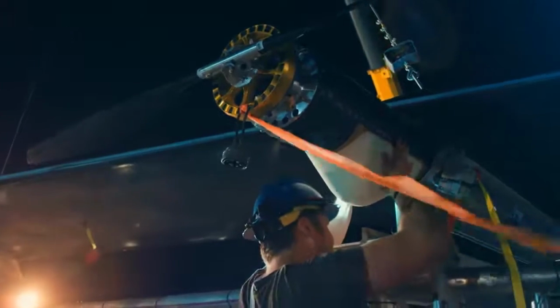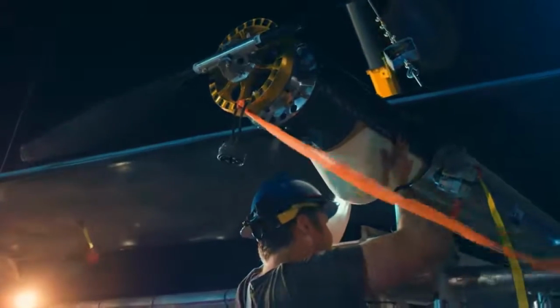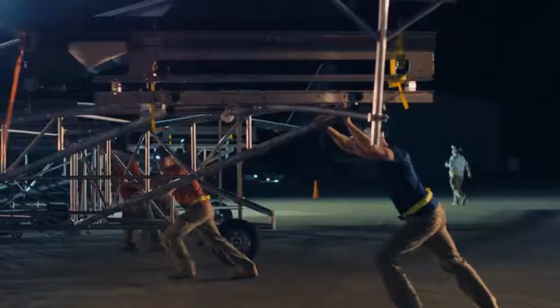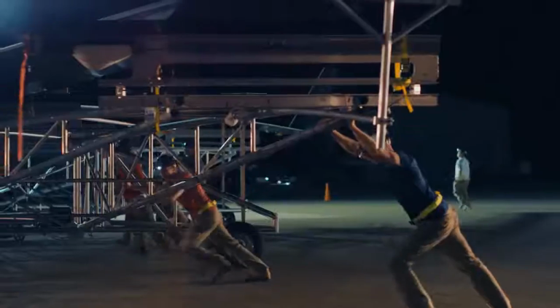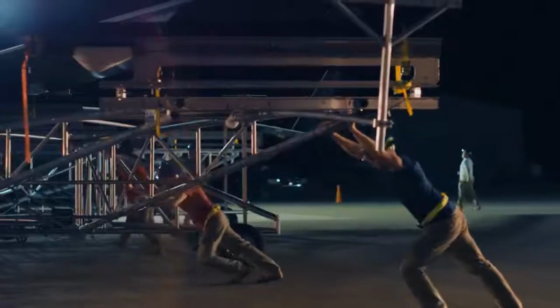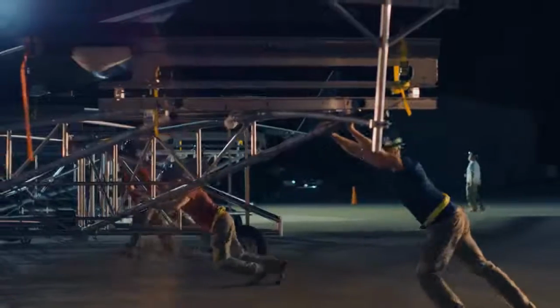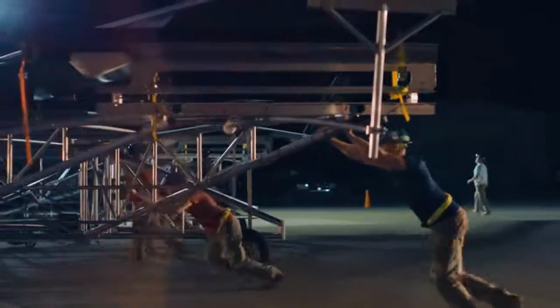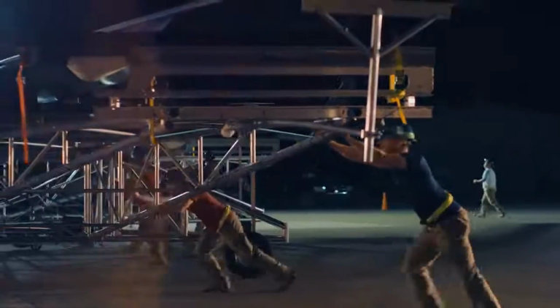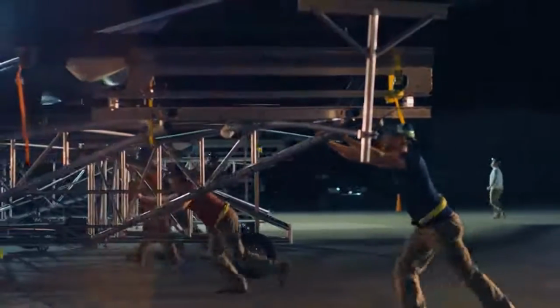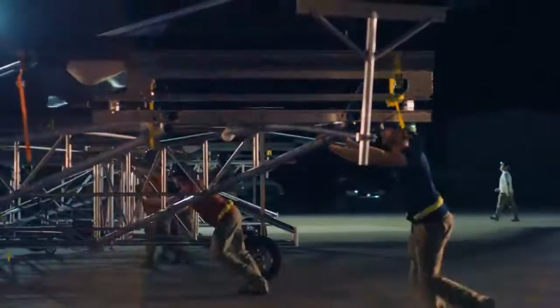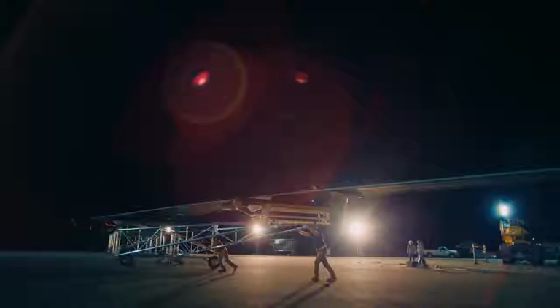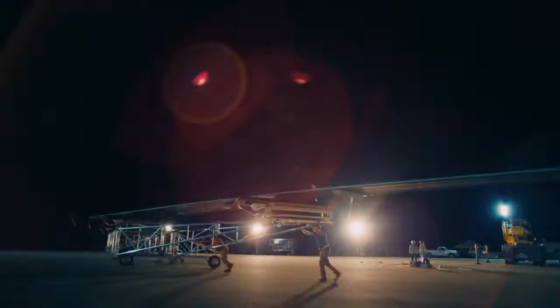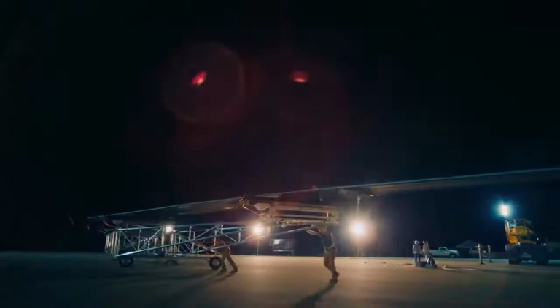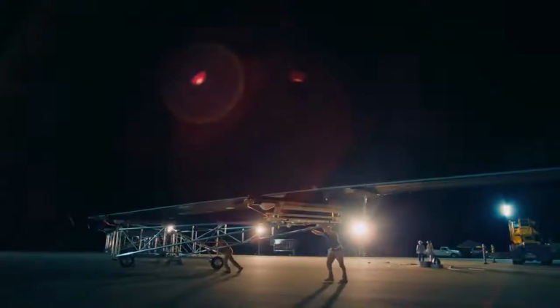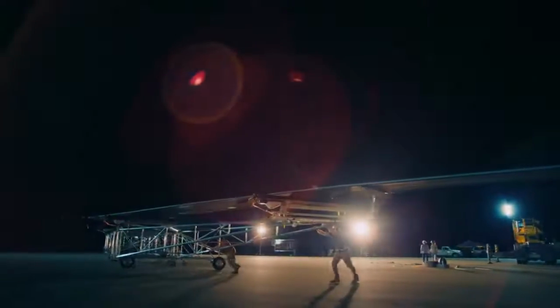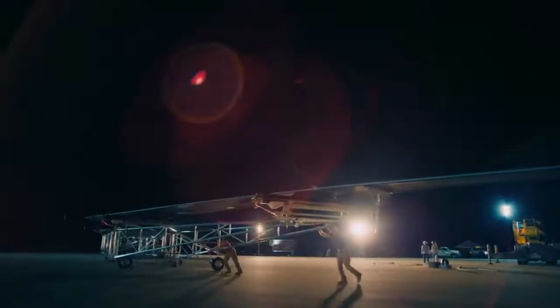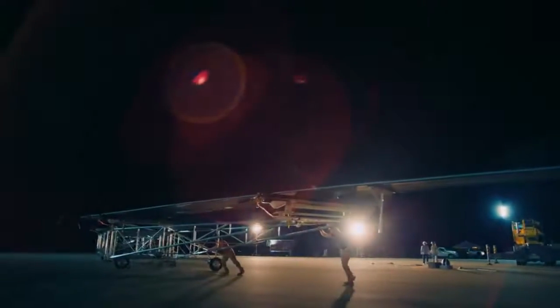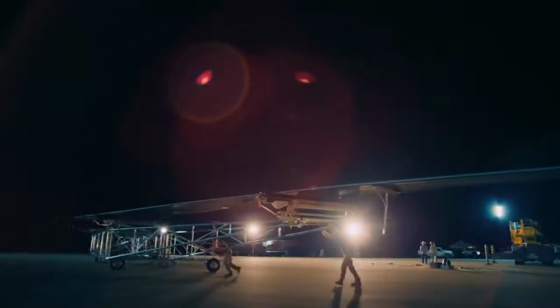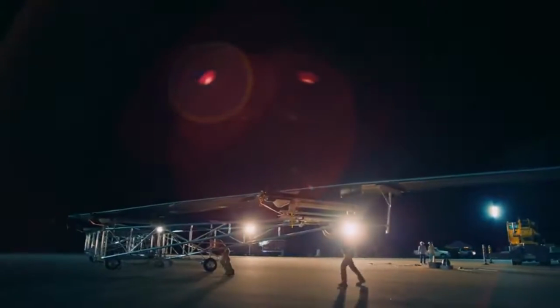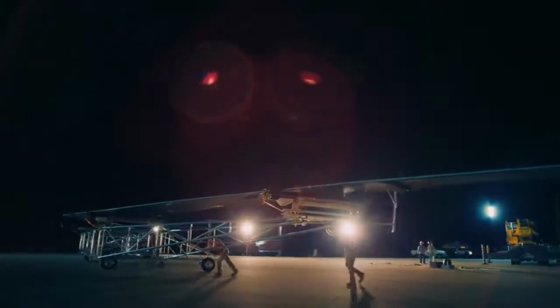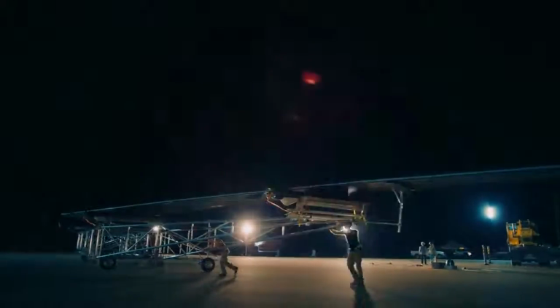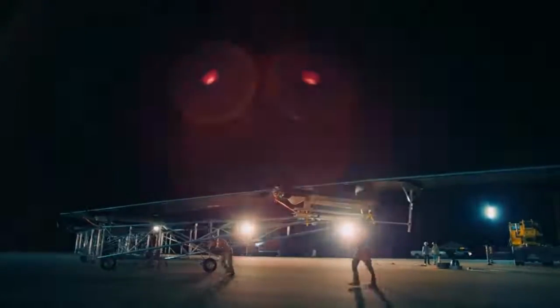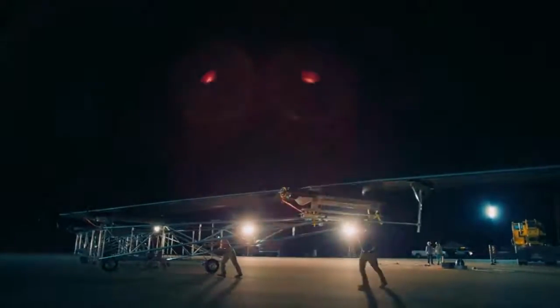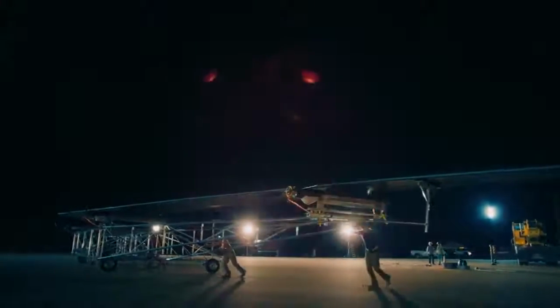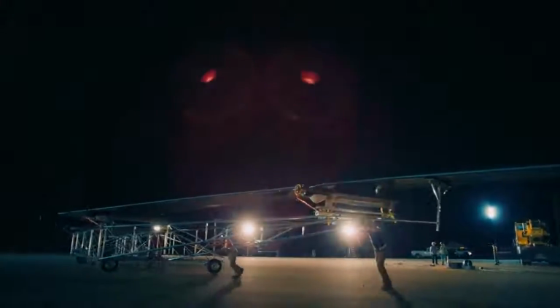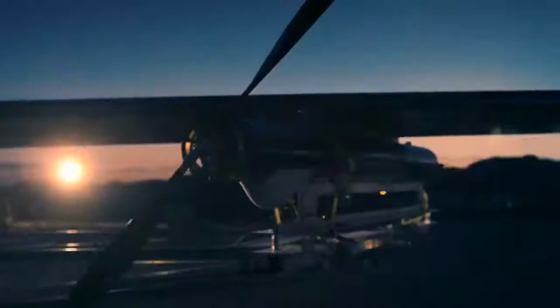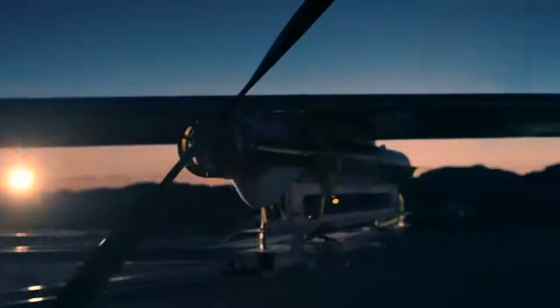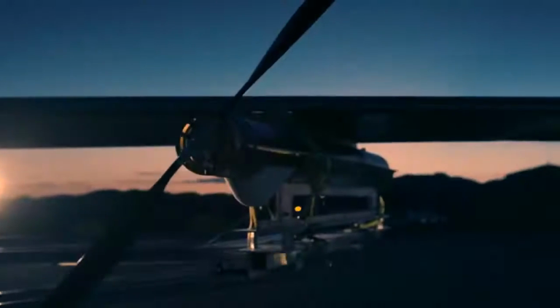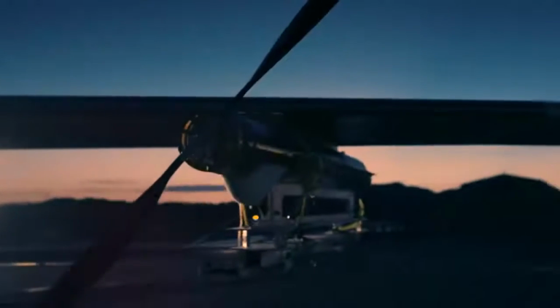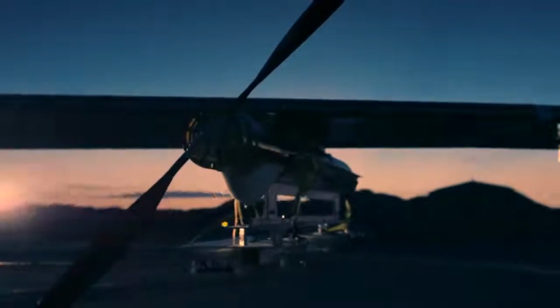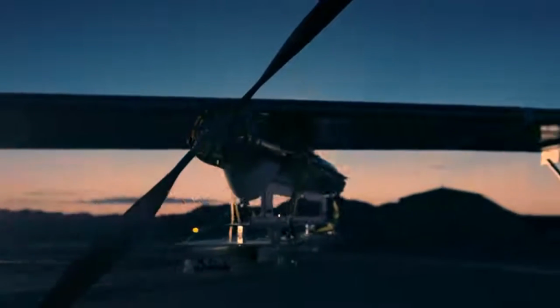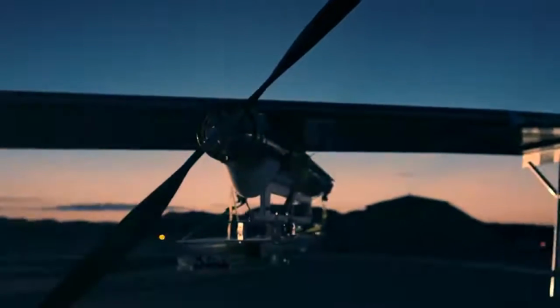All together! But until it's actually airborne, it's hard to tell that all of it will work.